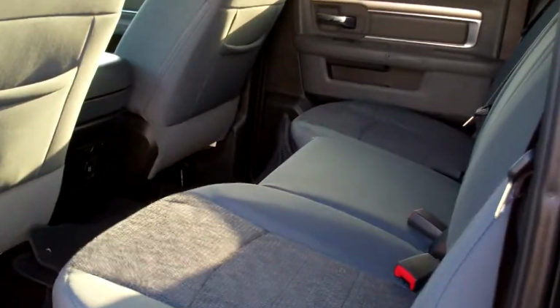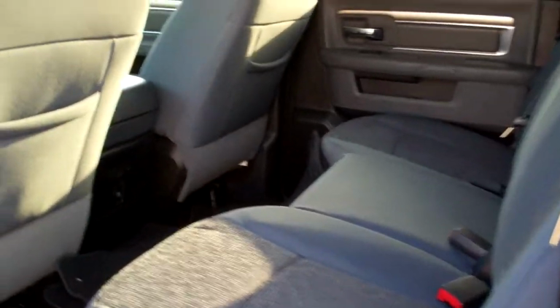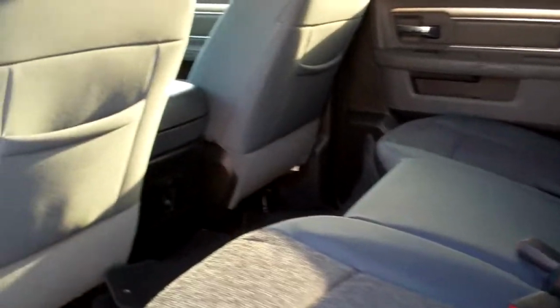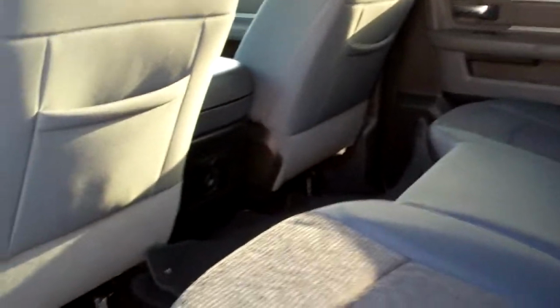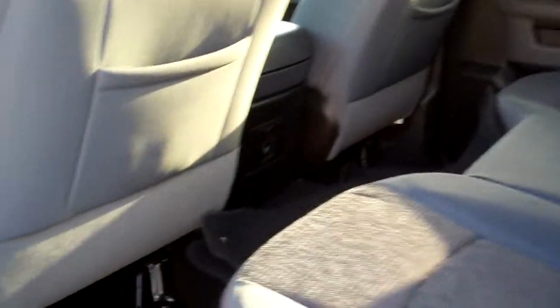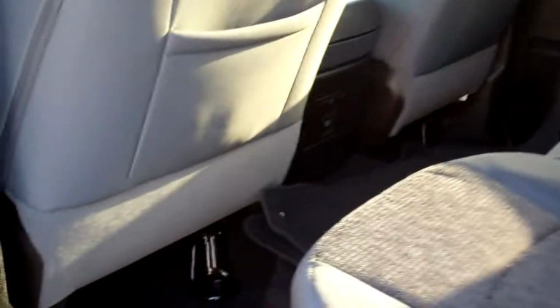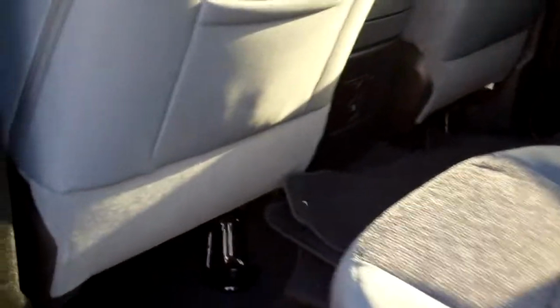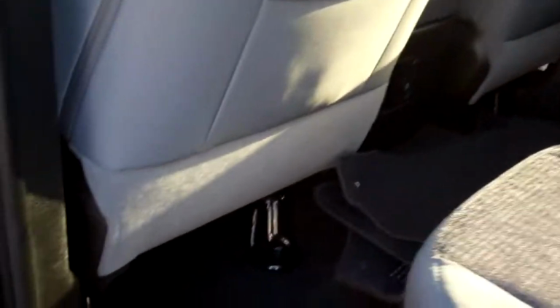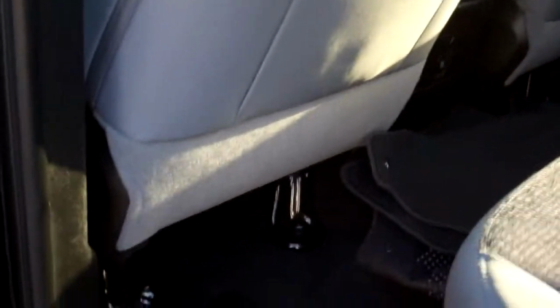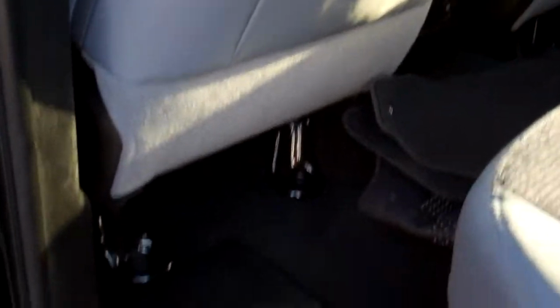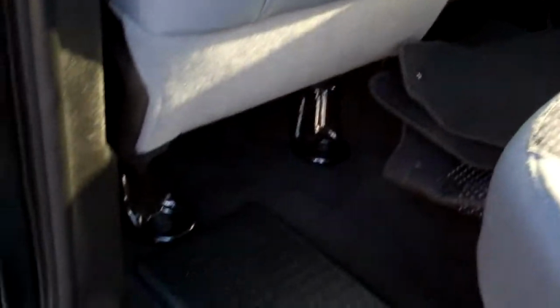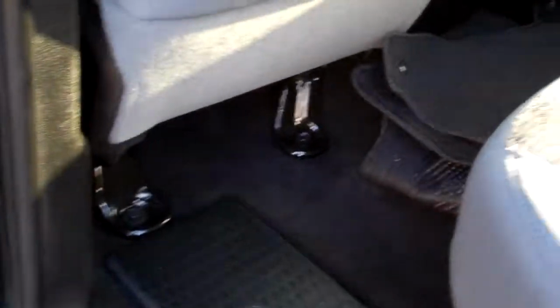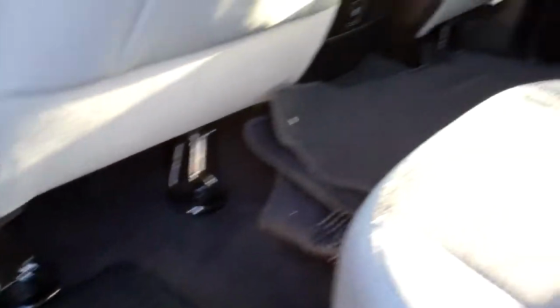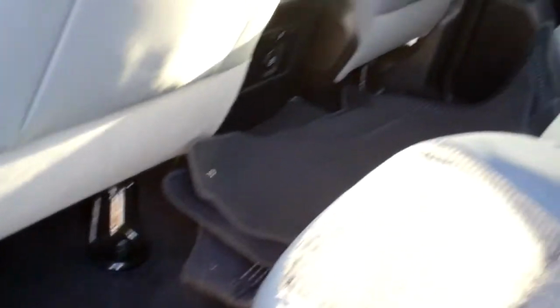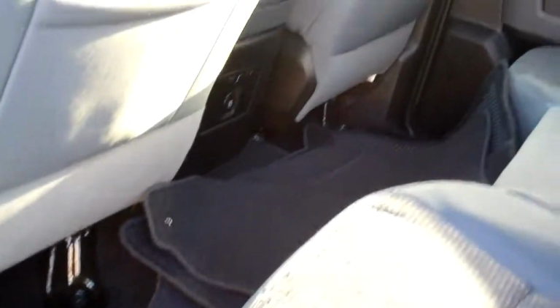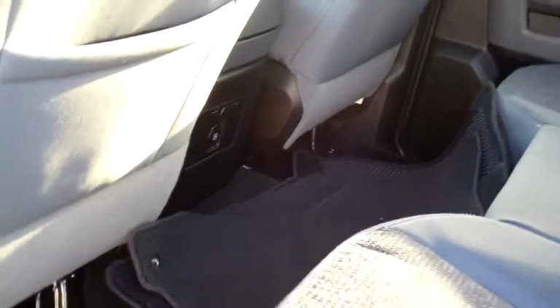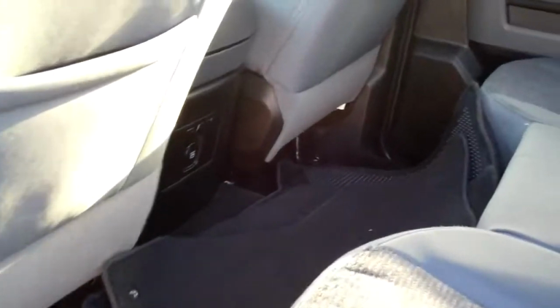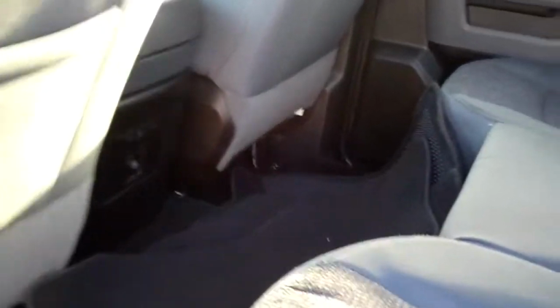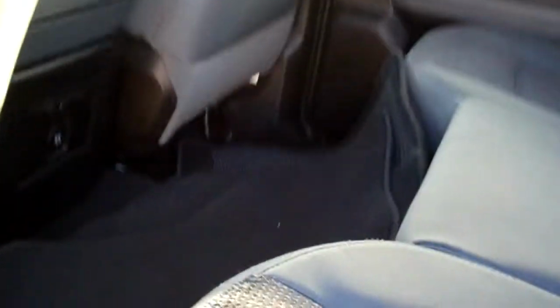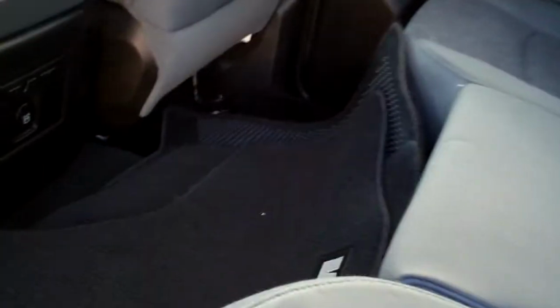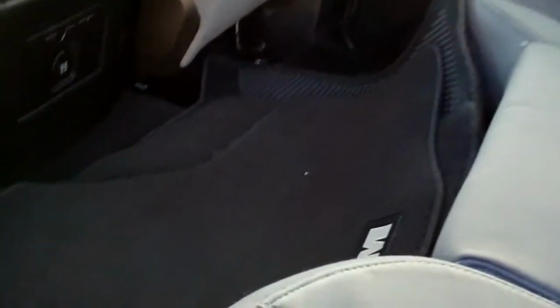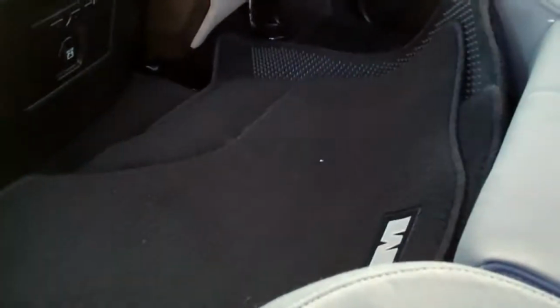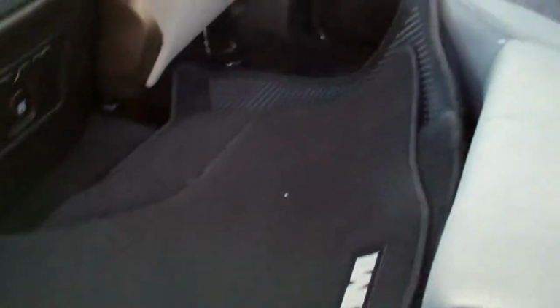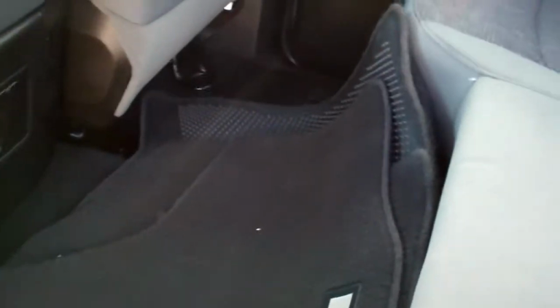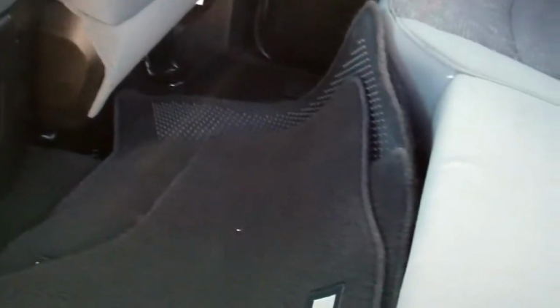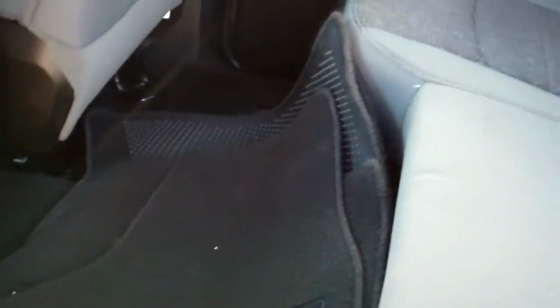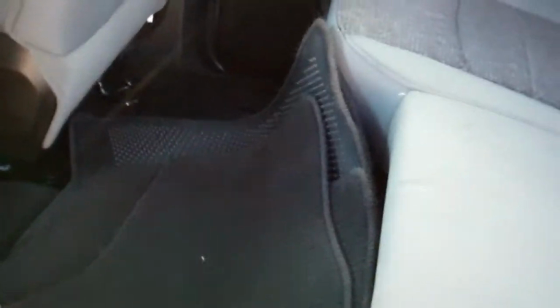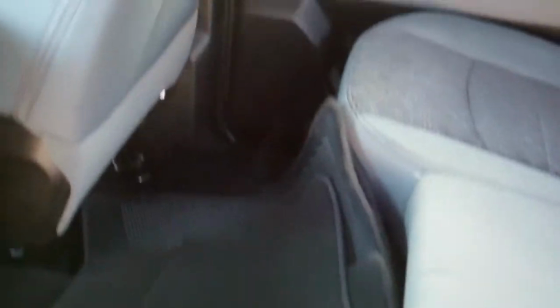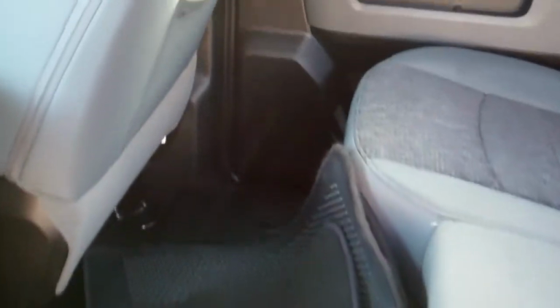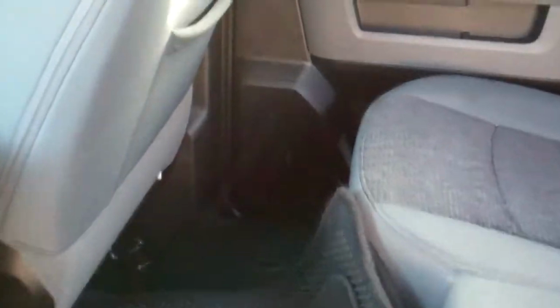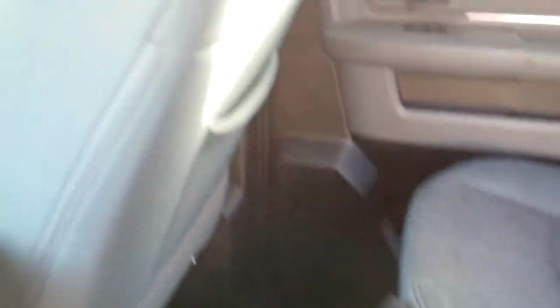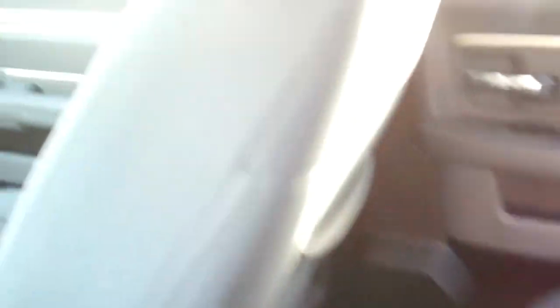Great cloth interior, nice and clean, plenty of room back here. Looks like you've got some floor mats that come with the truck too.